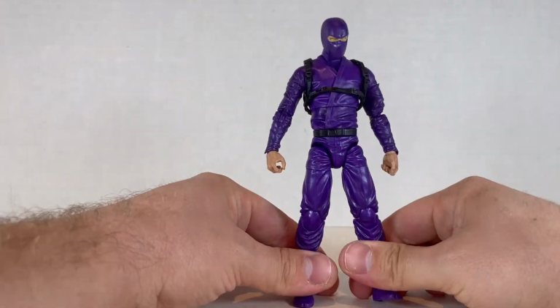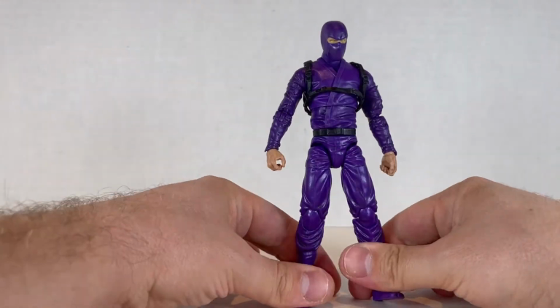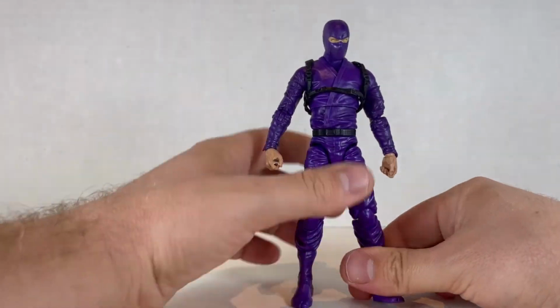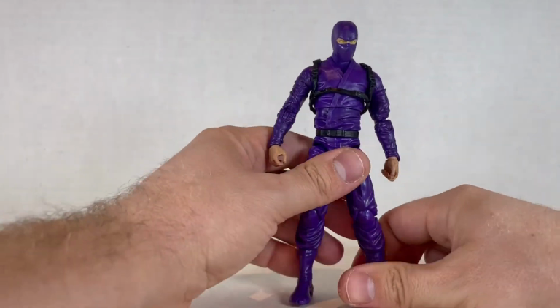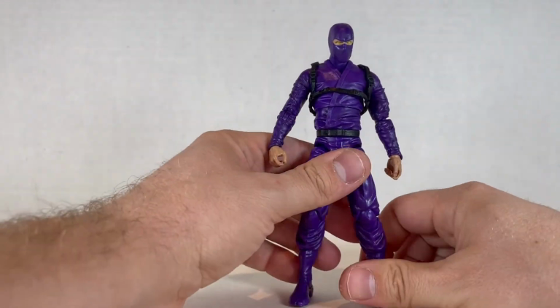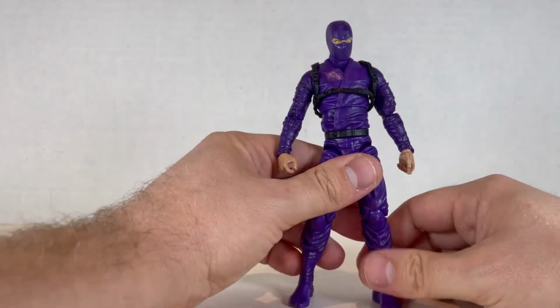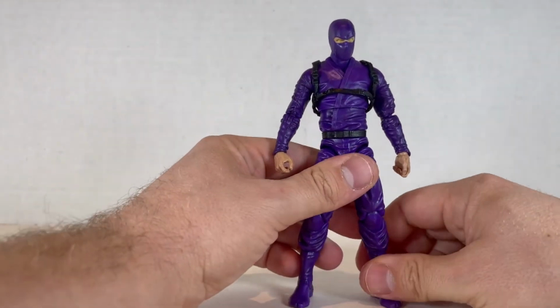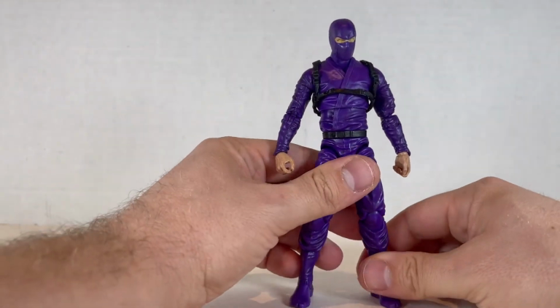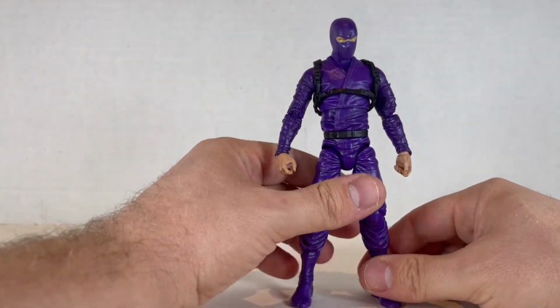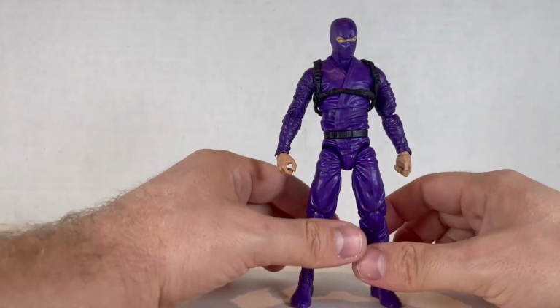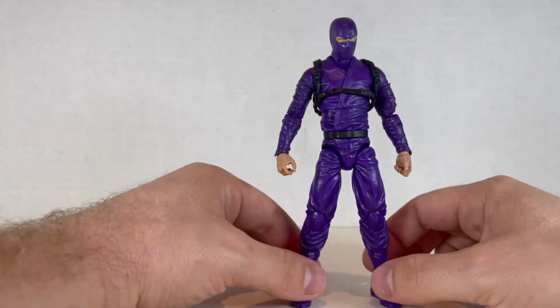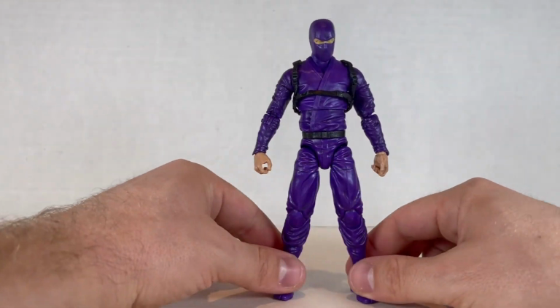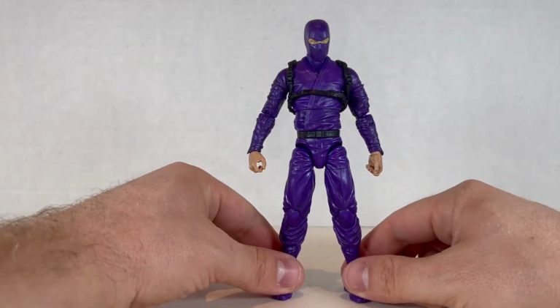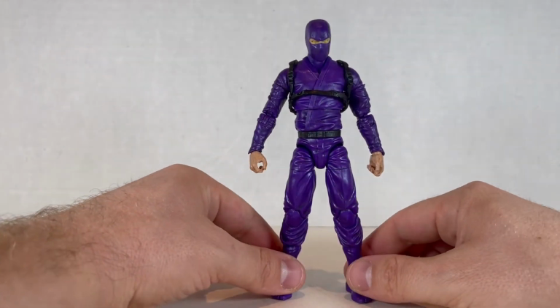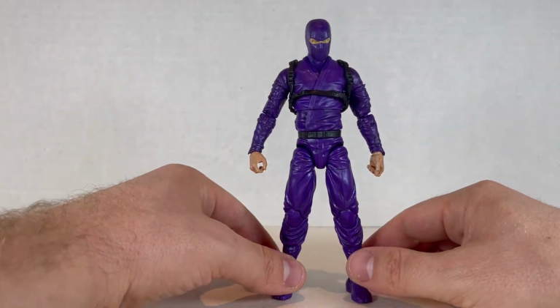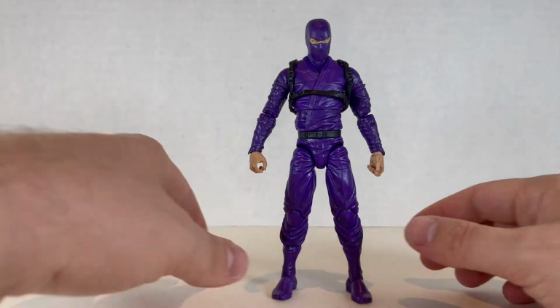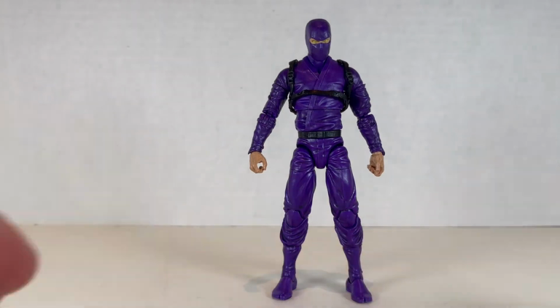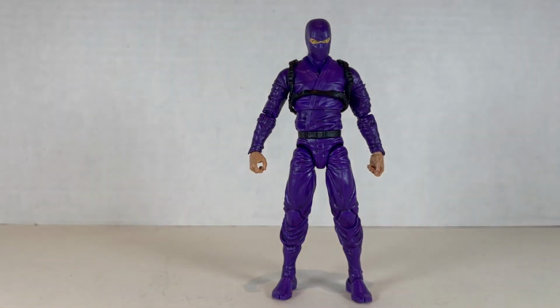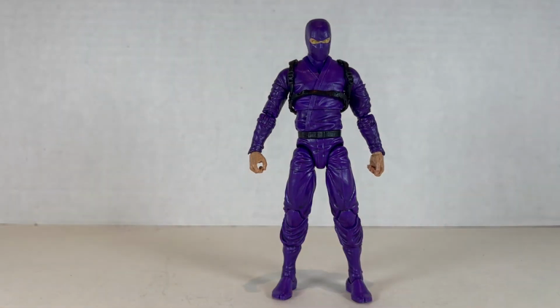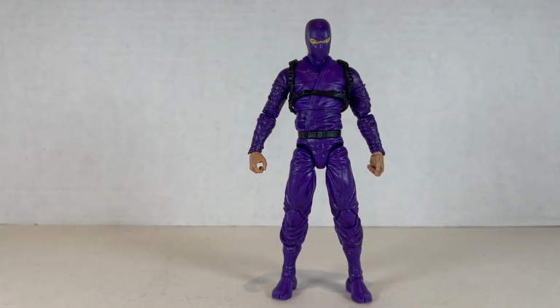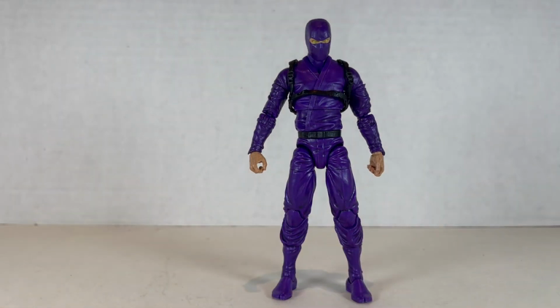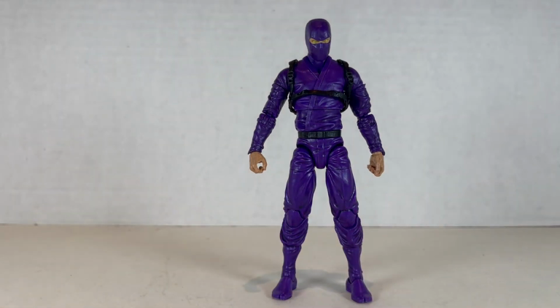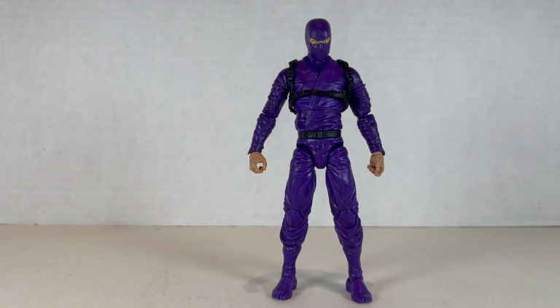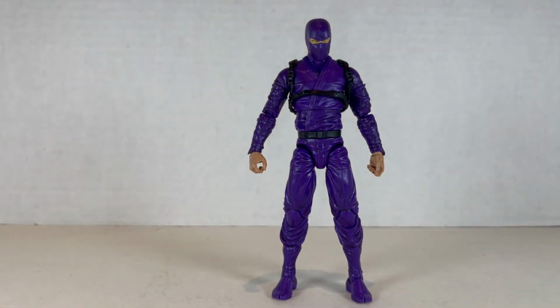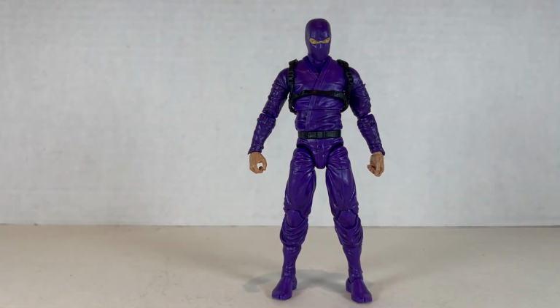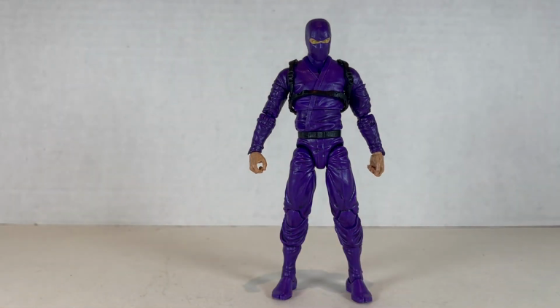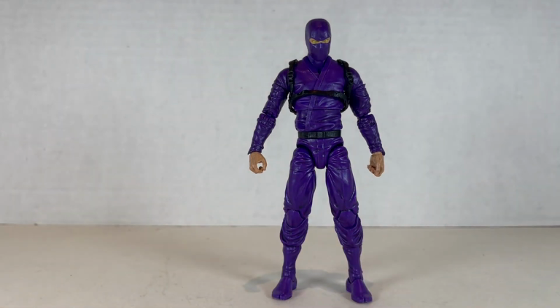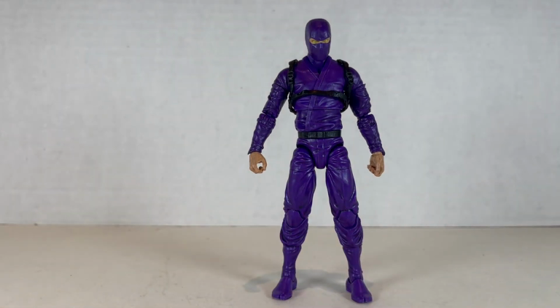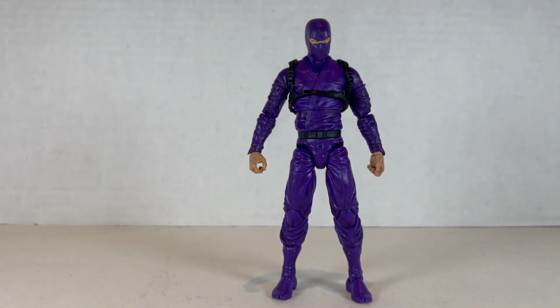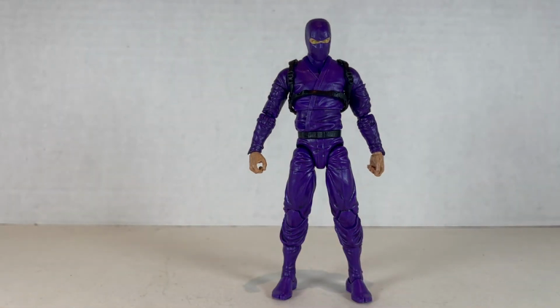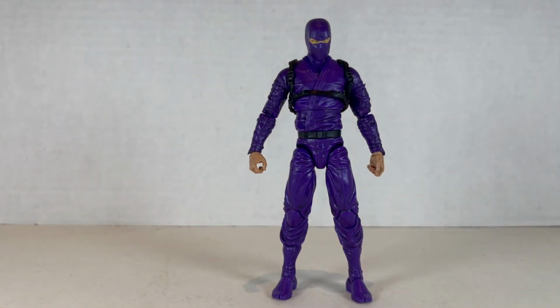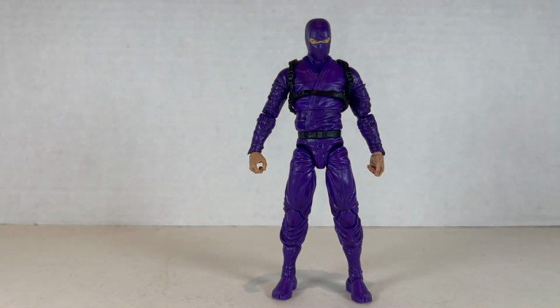But that being said, let's take a quick break and we'll go on to the accessories and the overall rep.